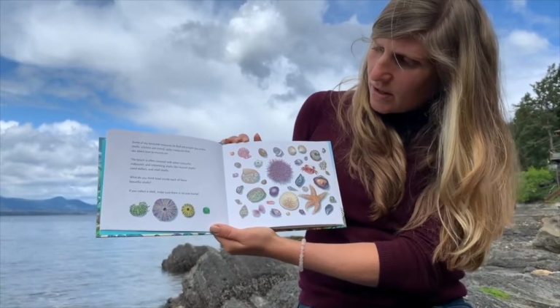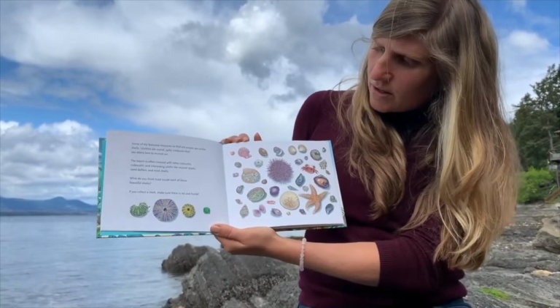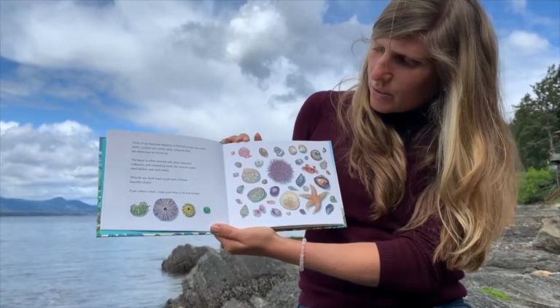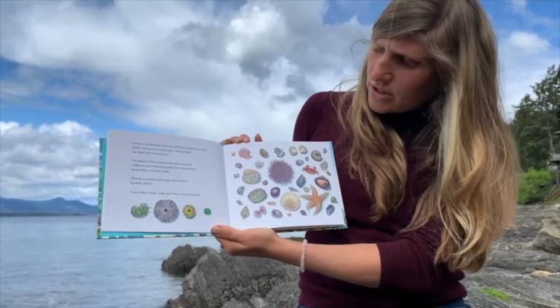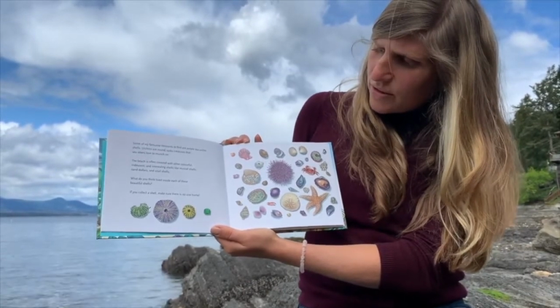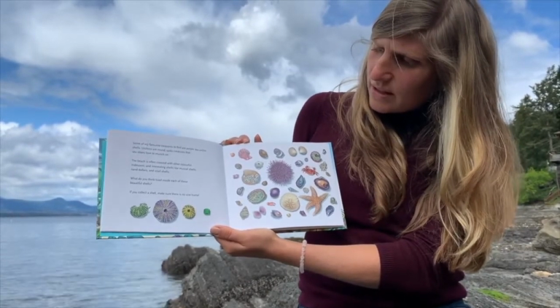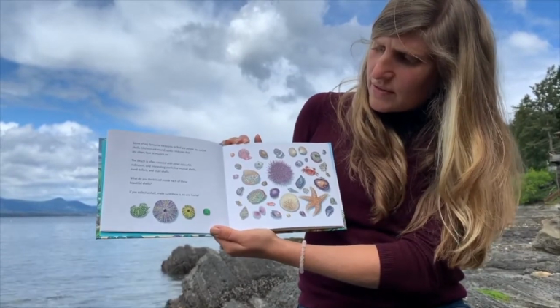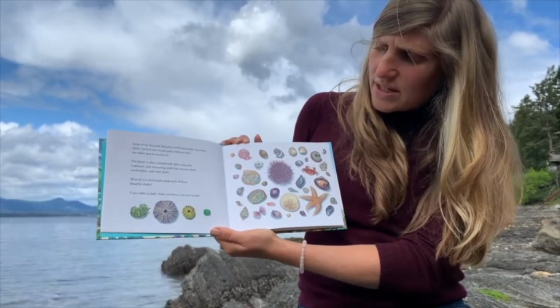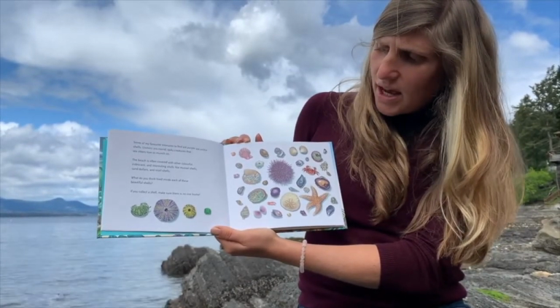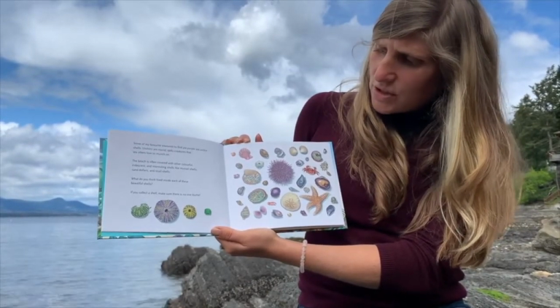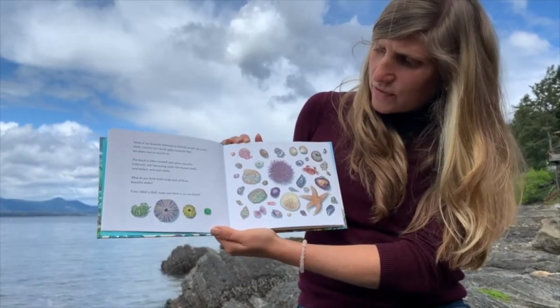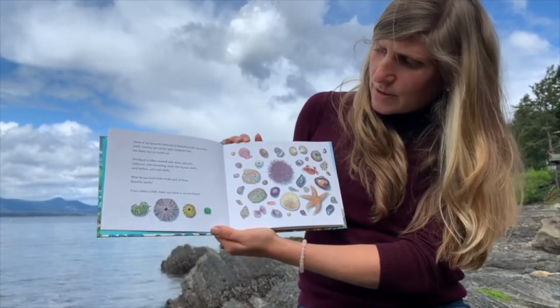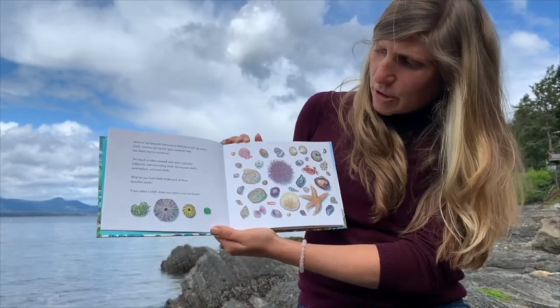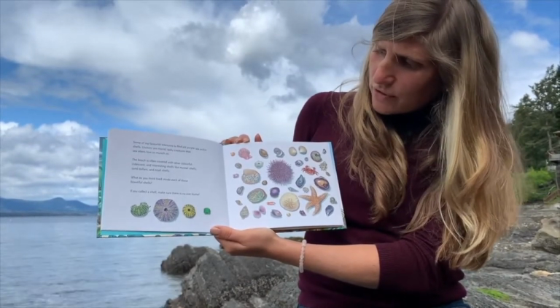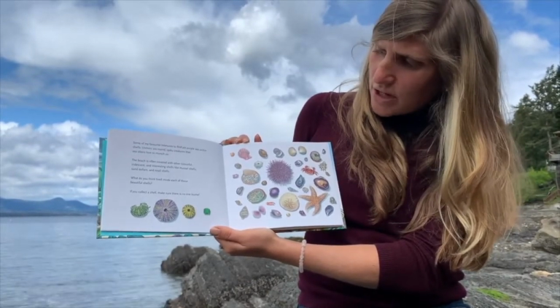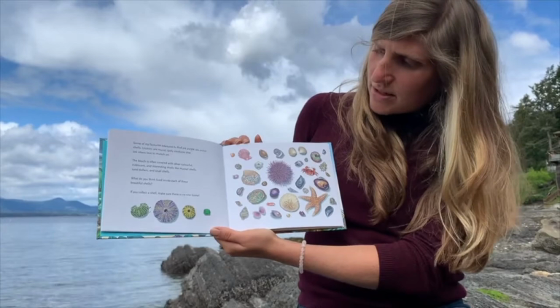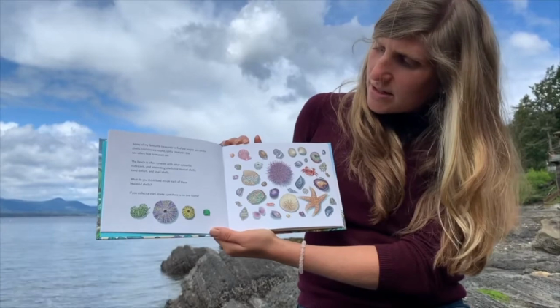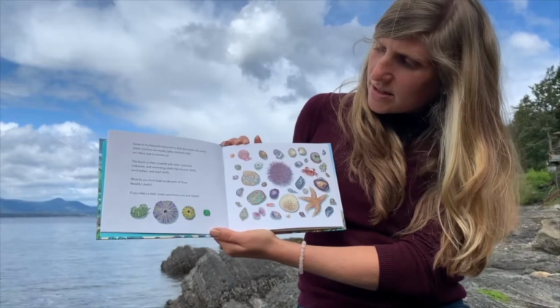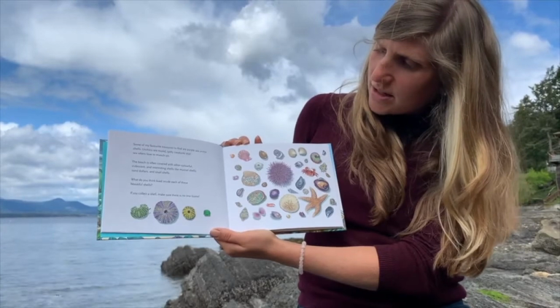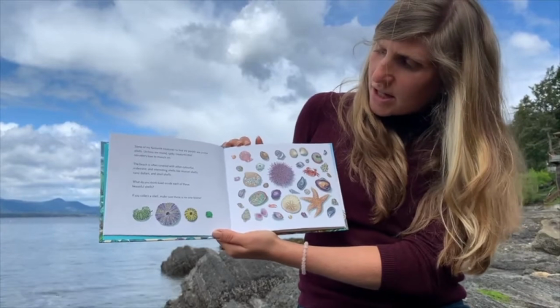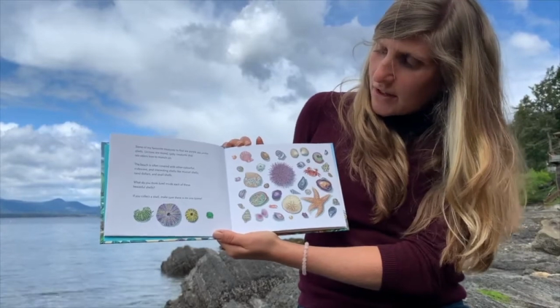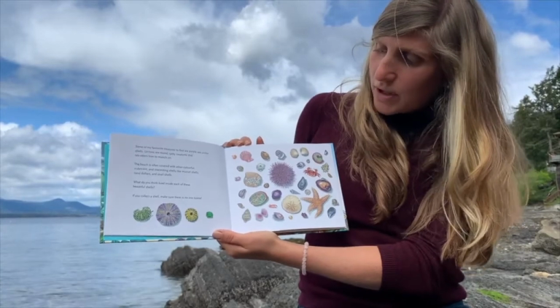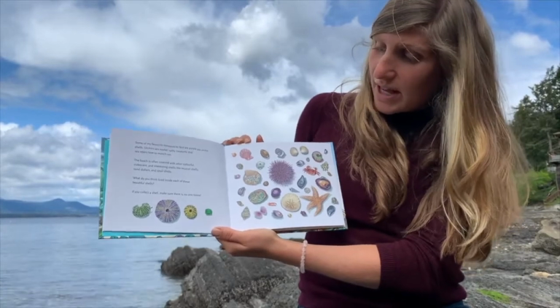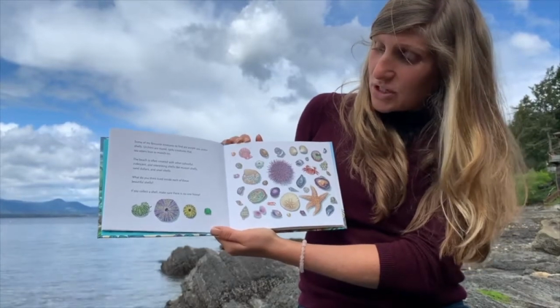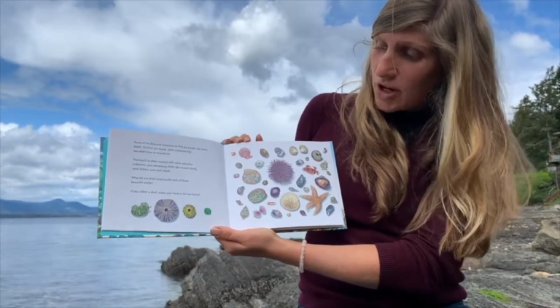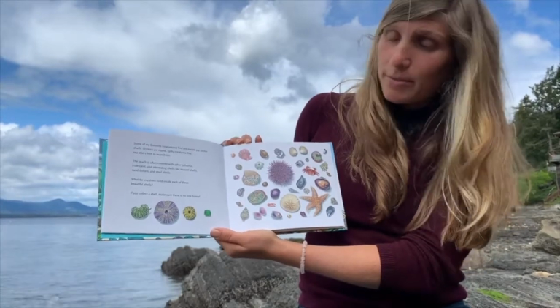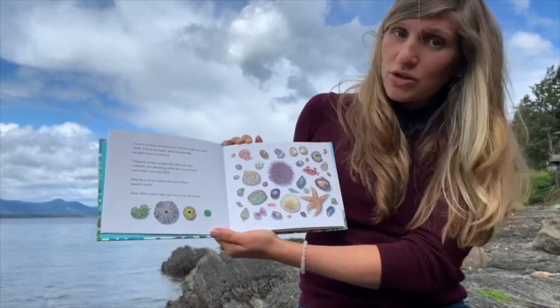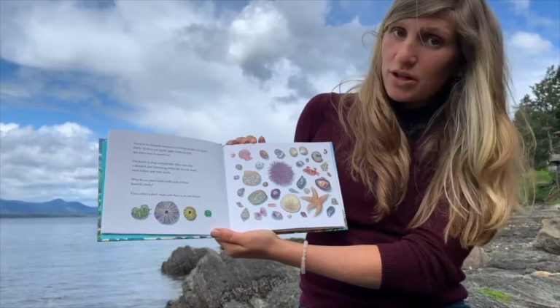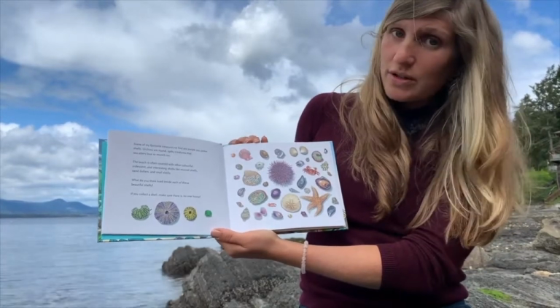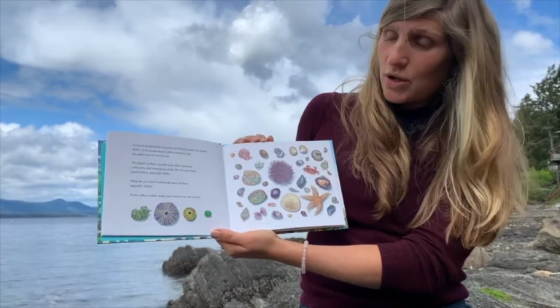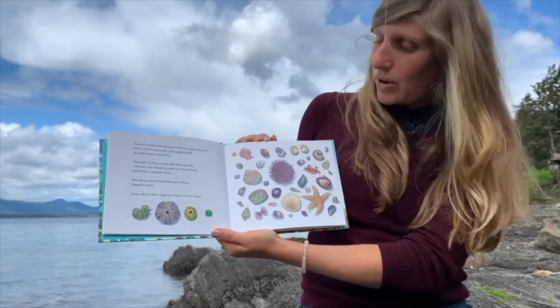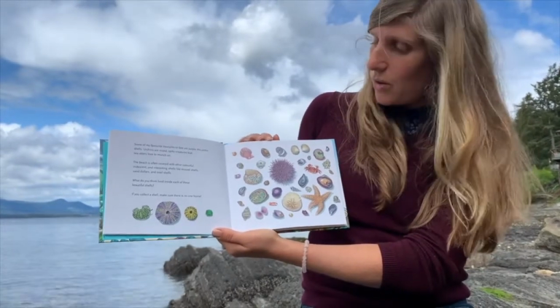What do you think lived inside each of these beautiful shells? If you collect a shell, make sure there is no one home.